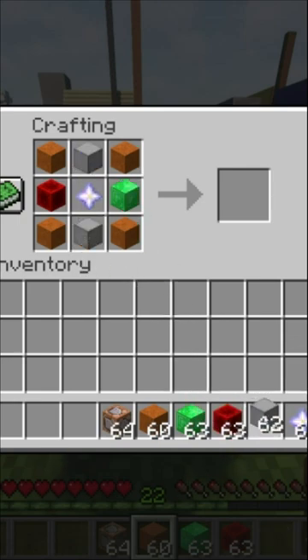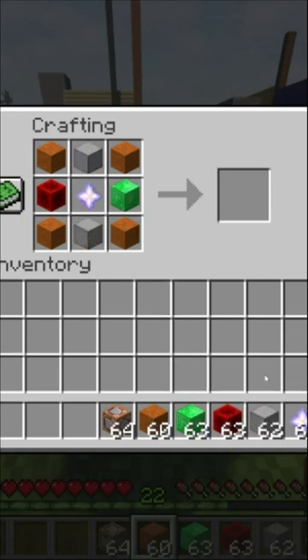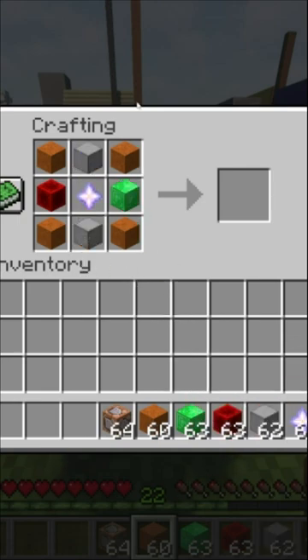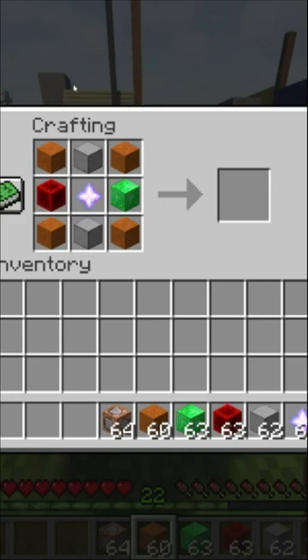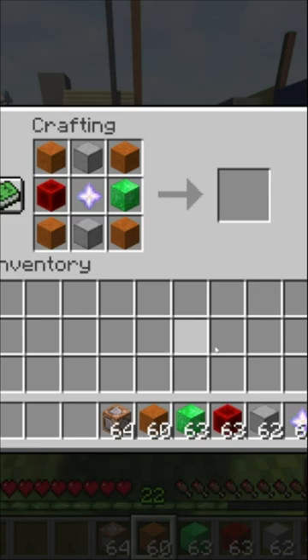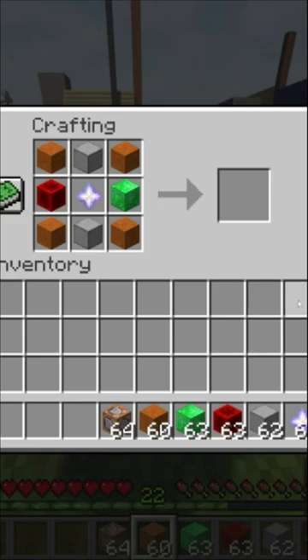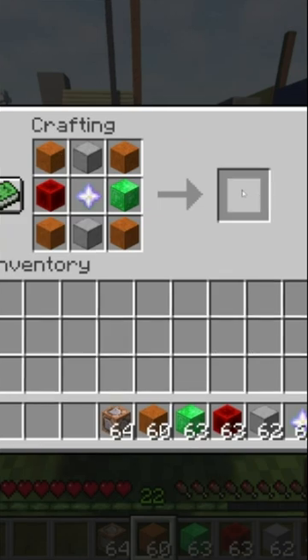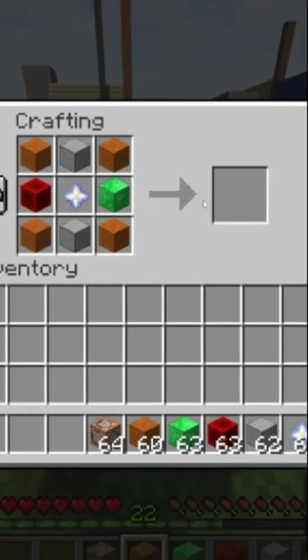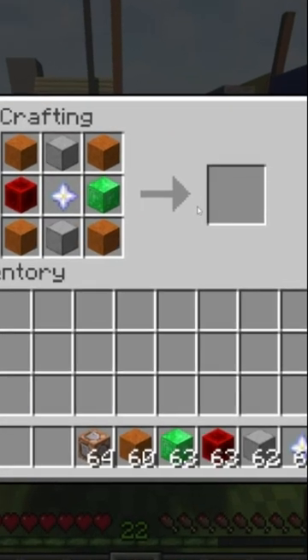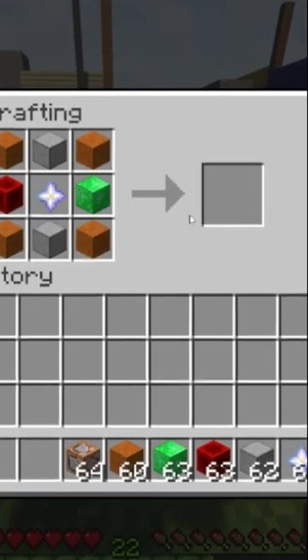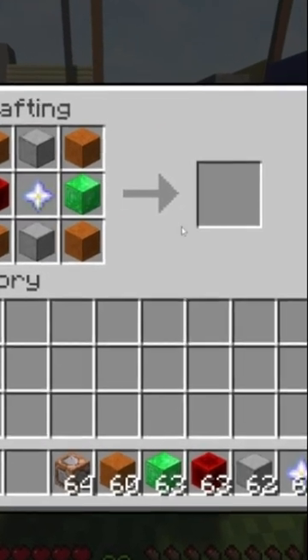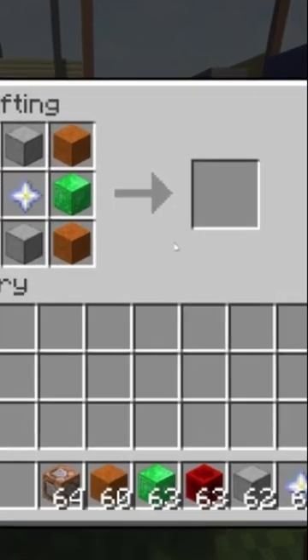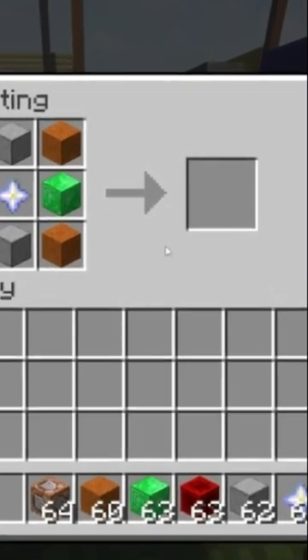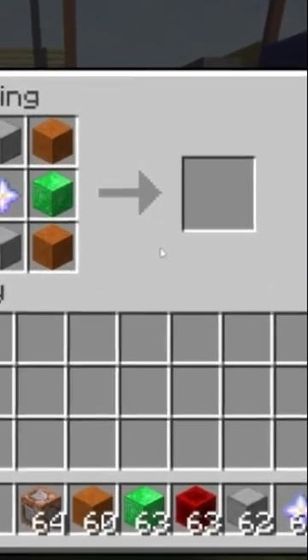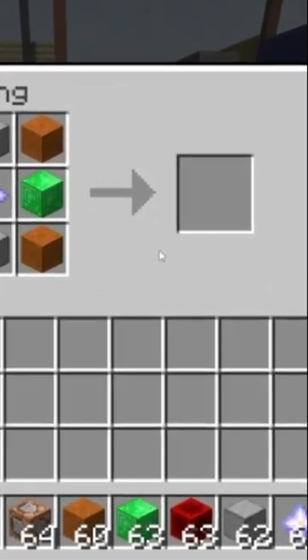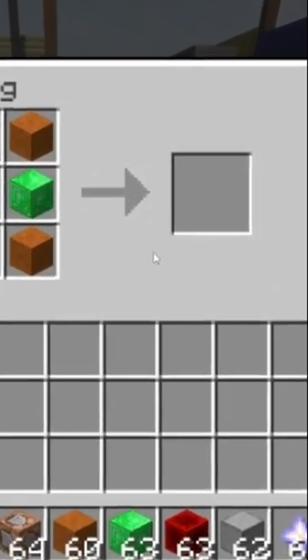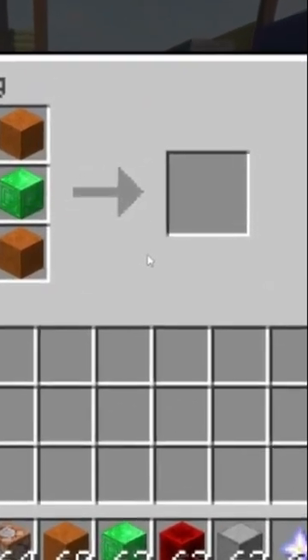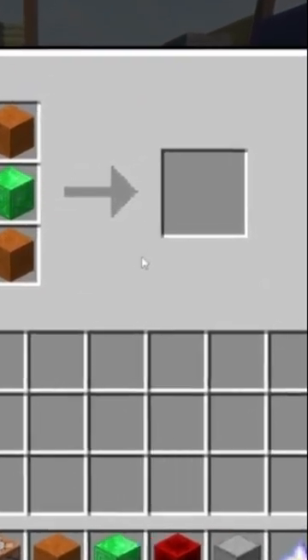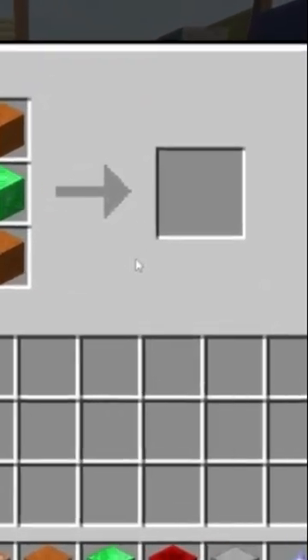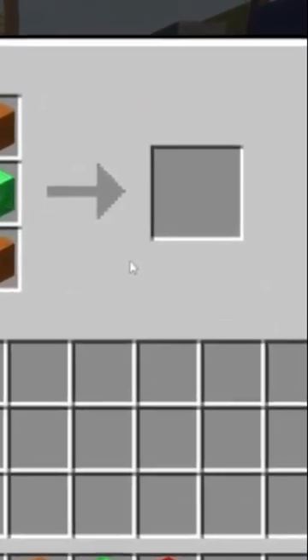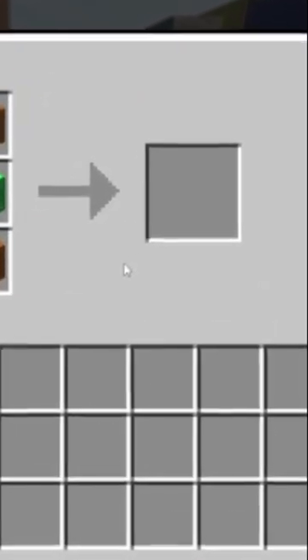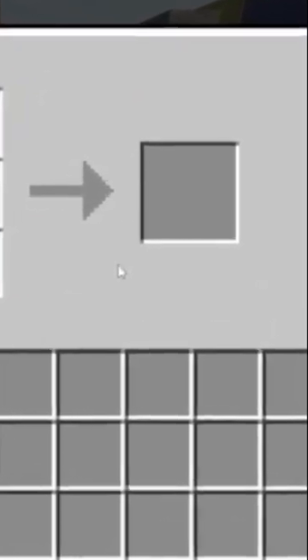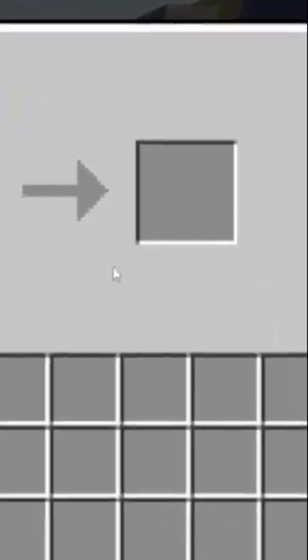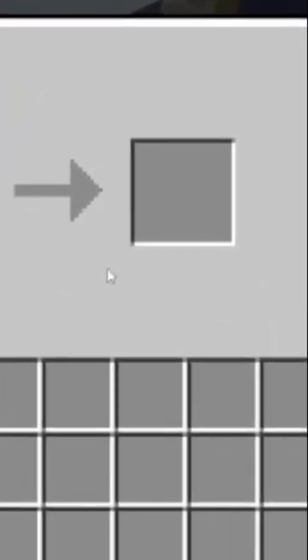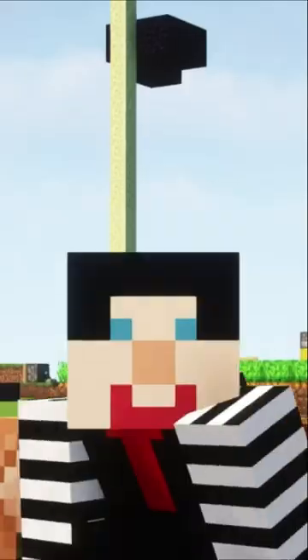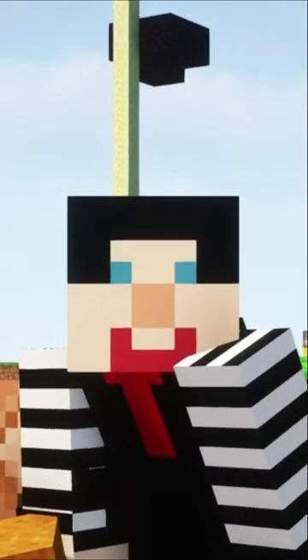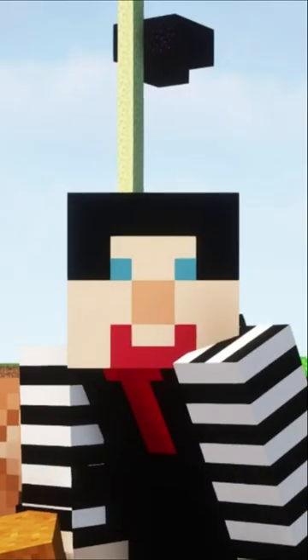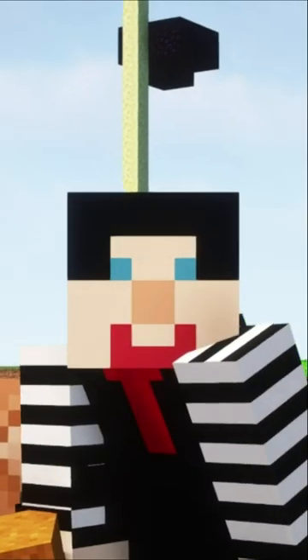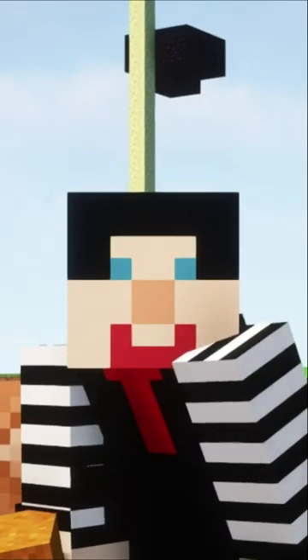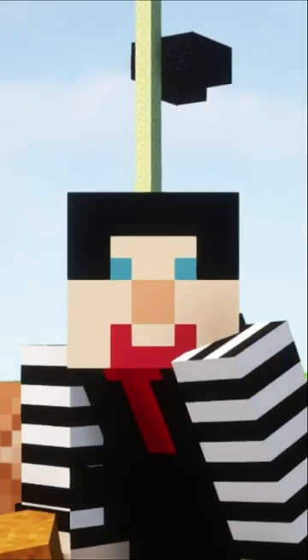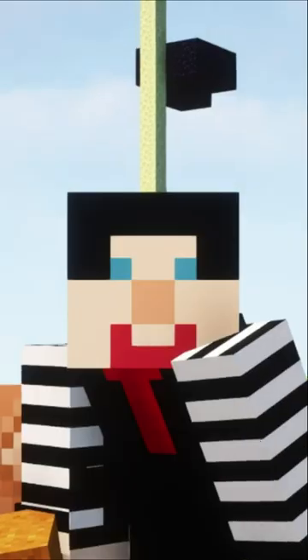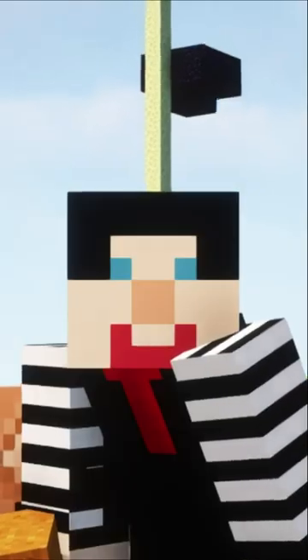And by doing that, you can get nothing — because you cannot craft a command block. You can only get it in creative mode.